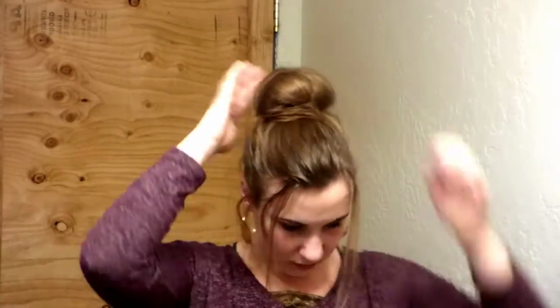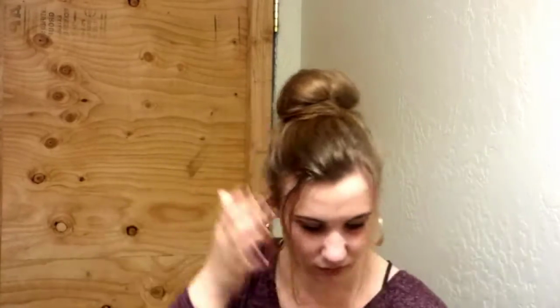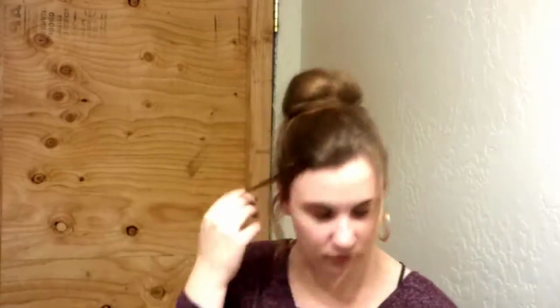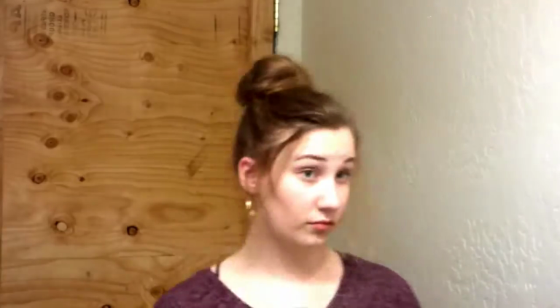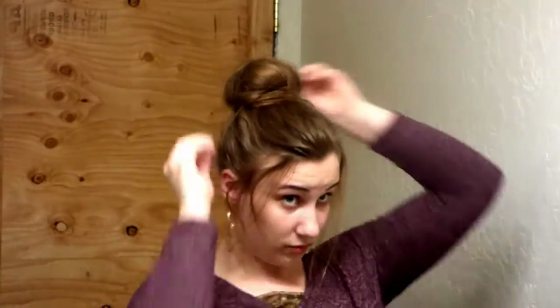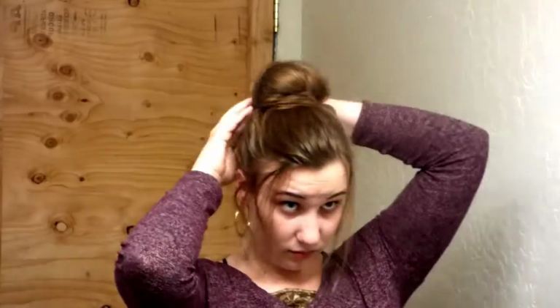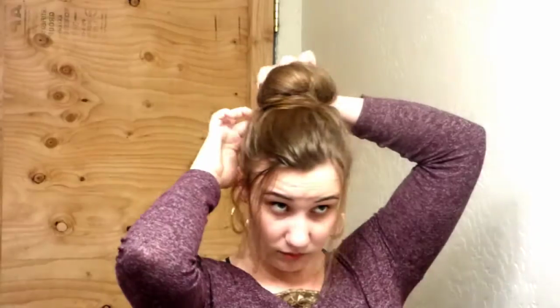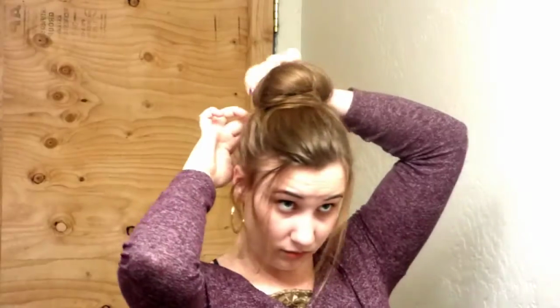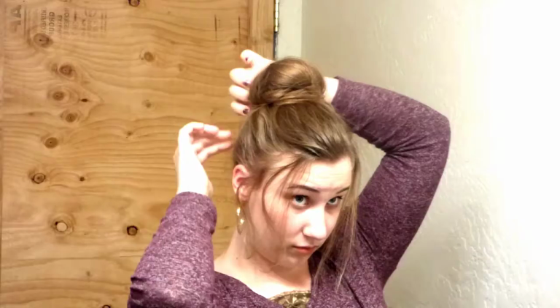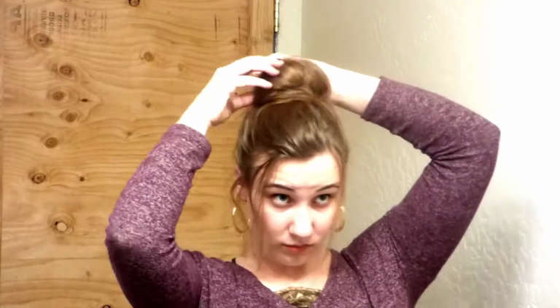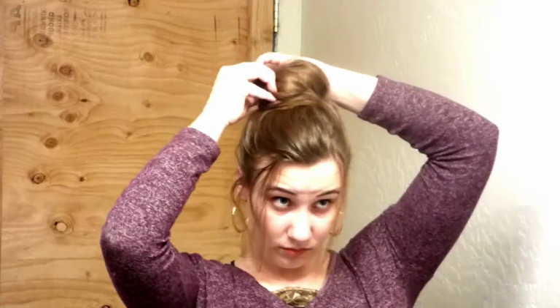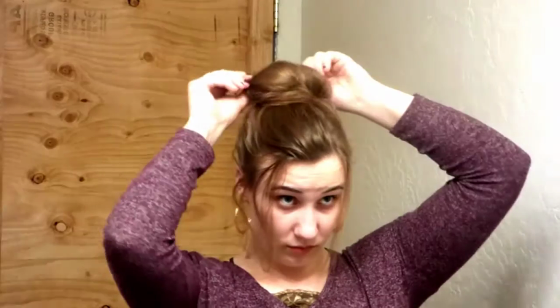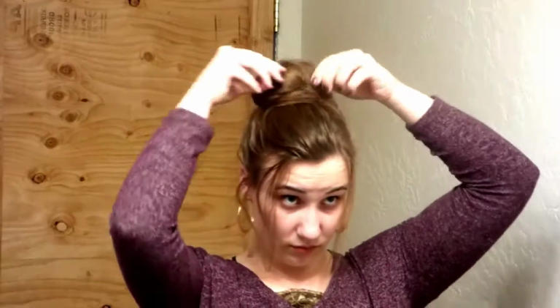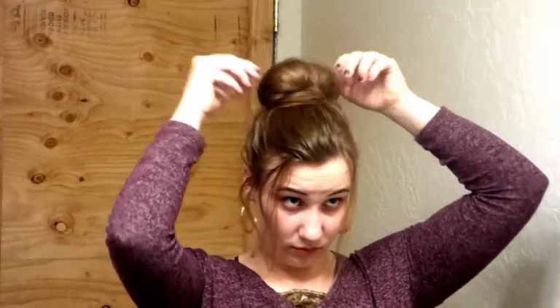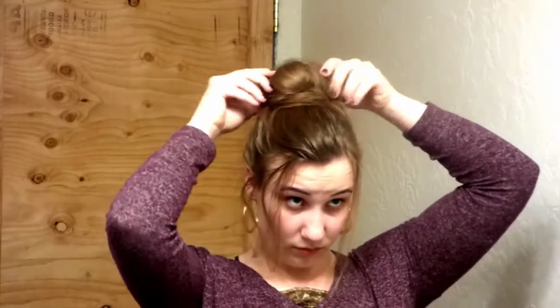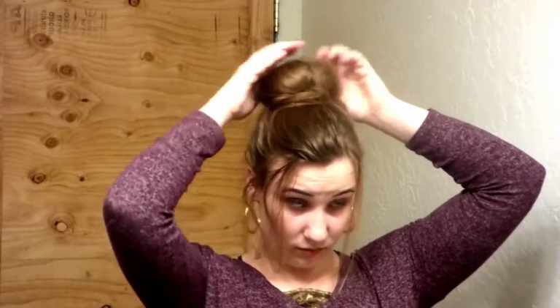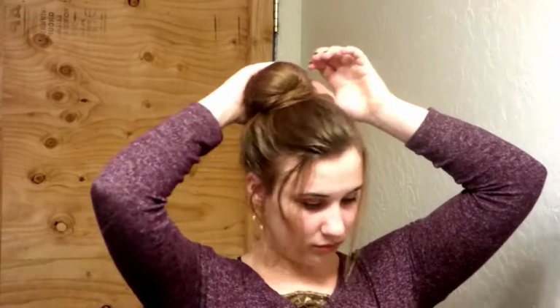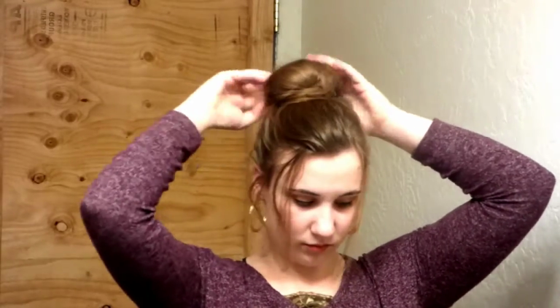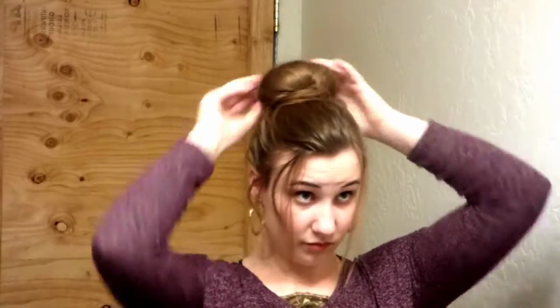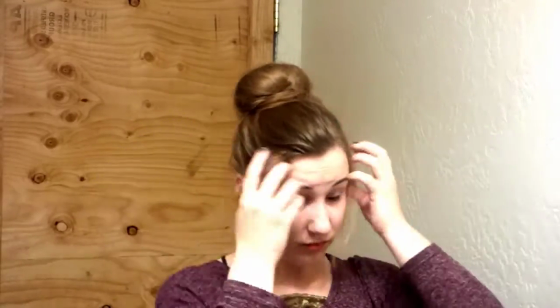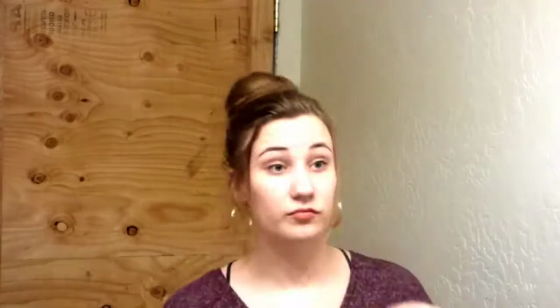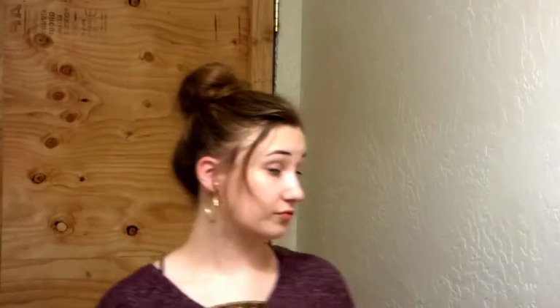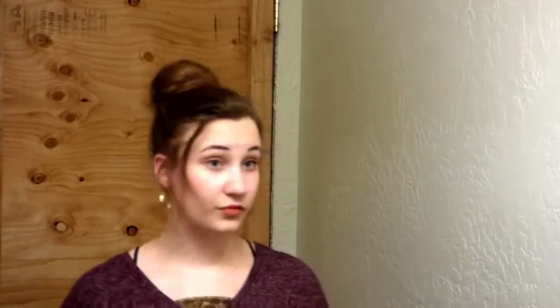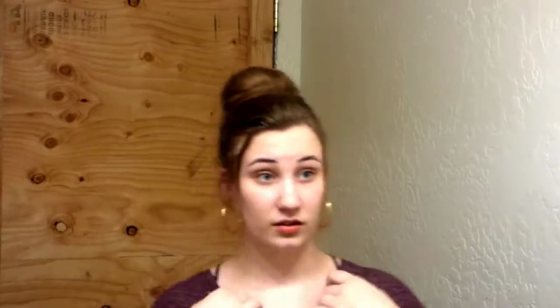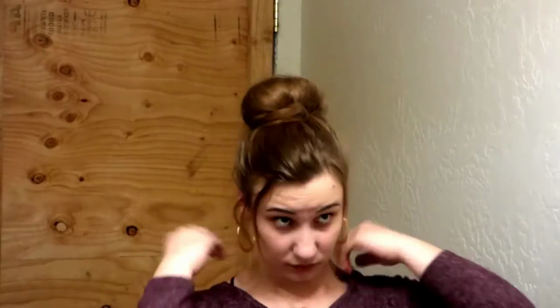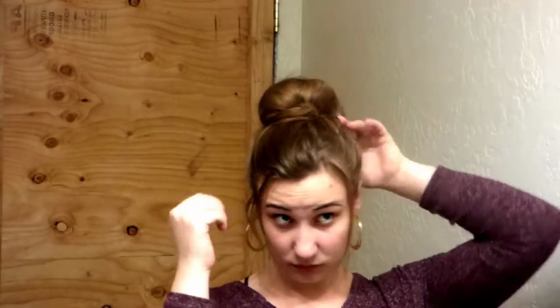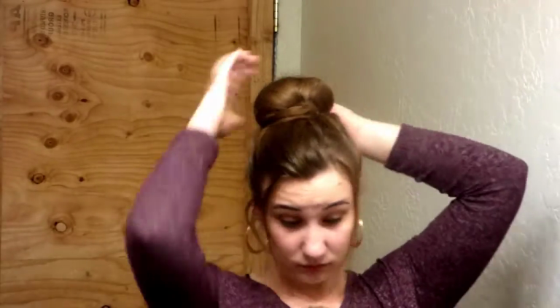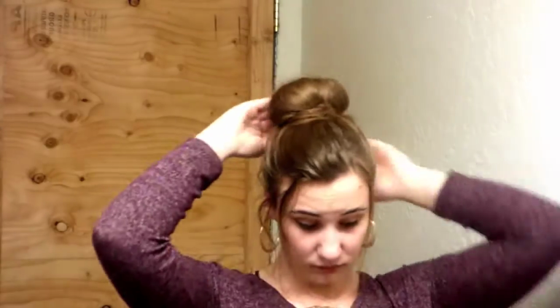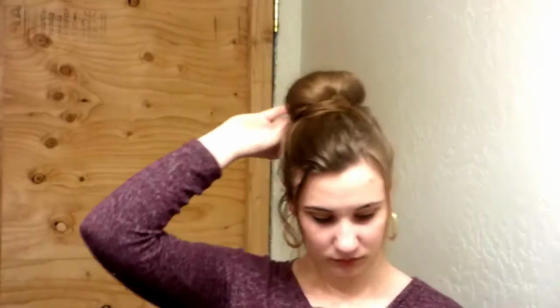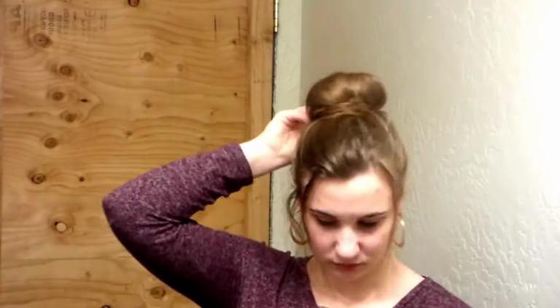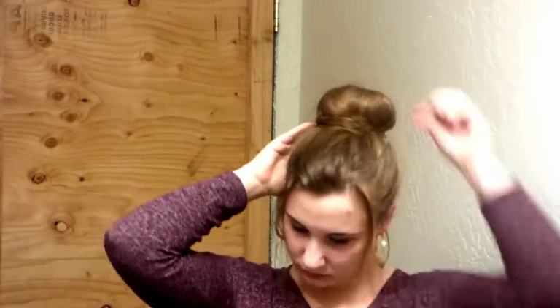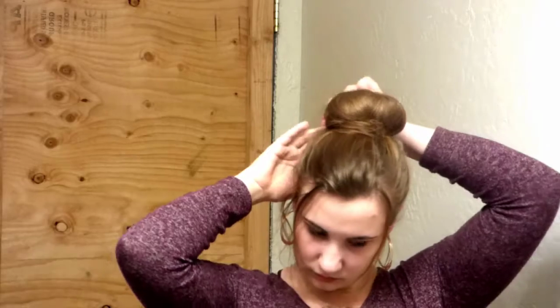Now all you gotta do is secure your bun with bobby pins until it feels plenty secure, and then I like to go back and just puff up my hair.